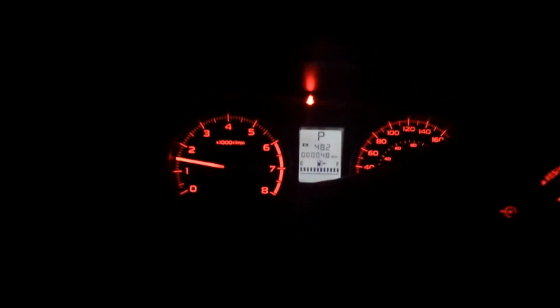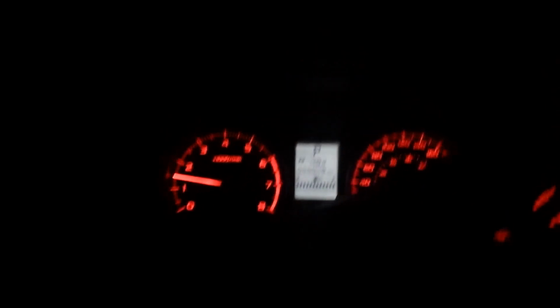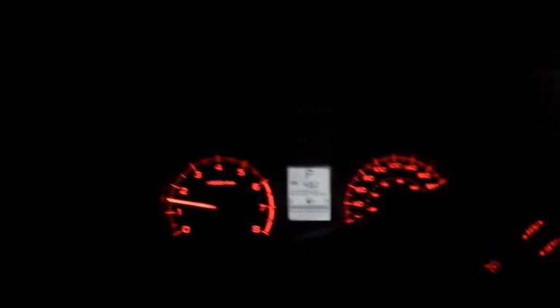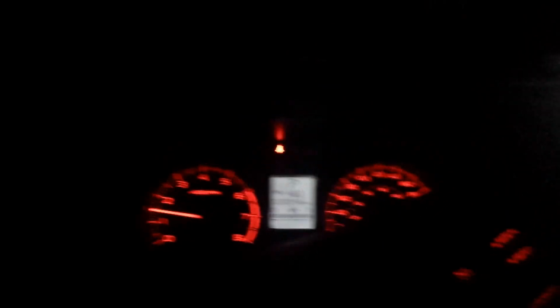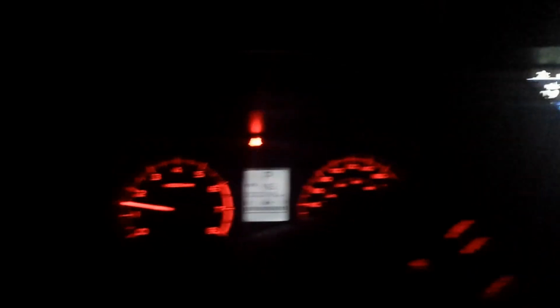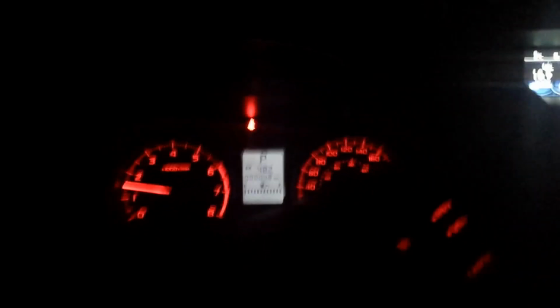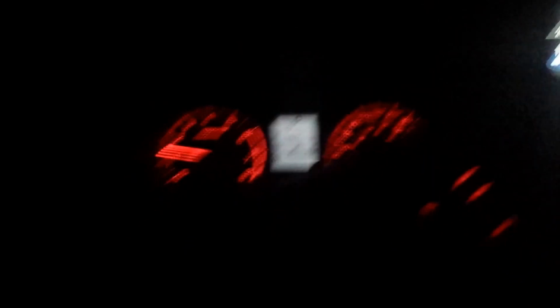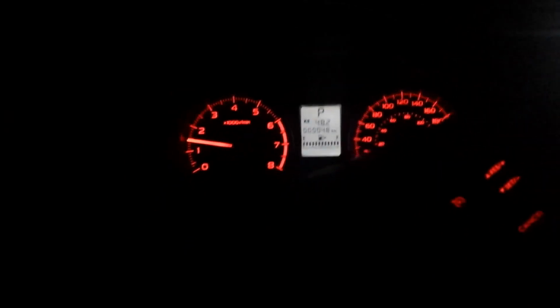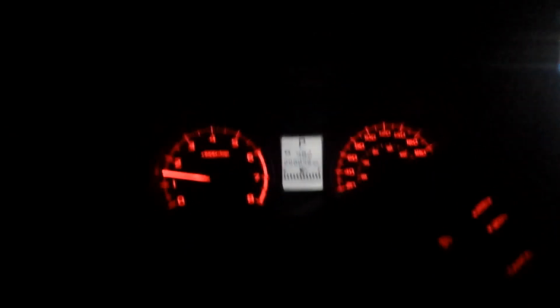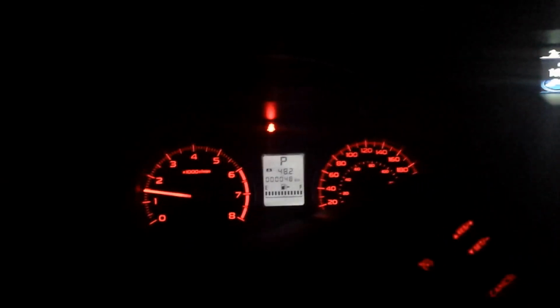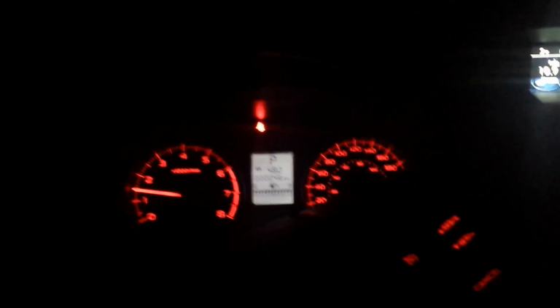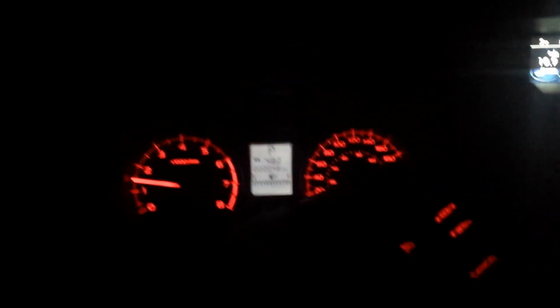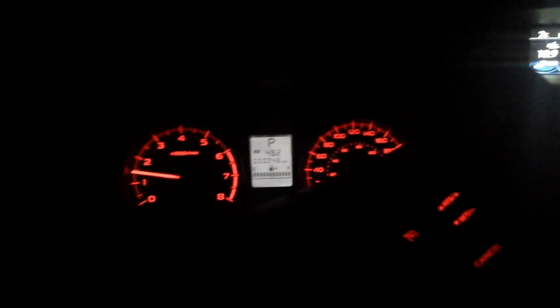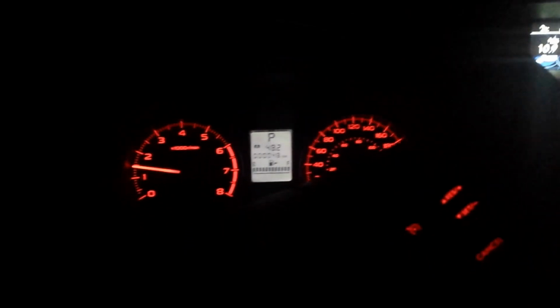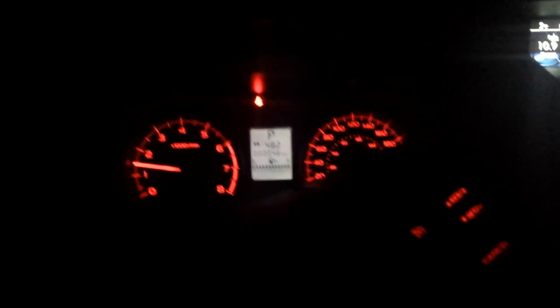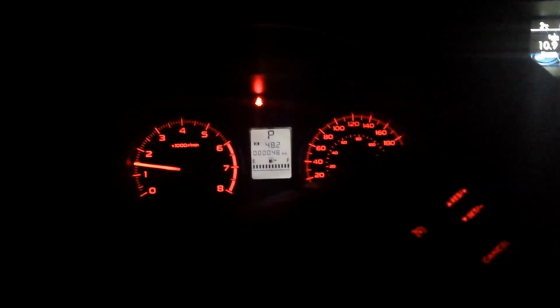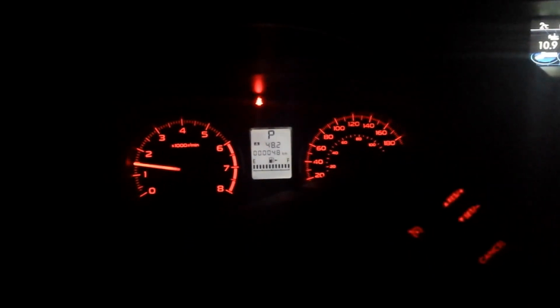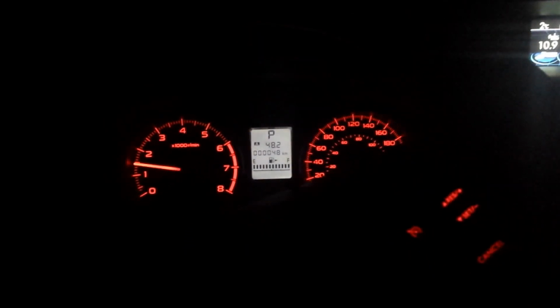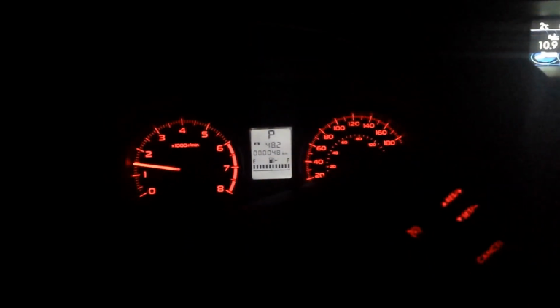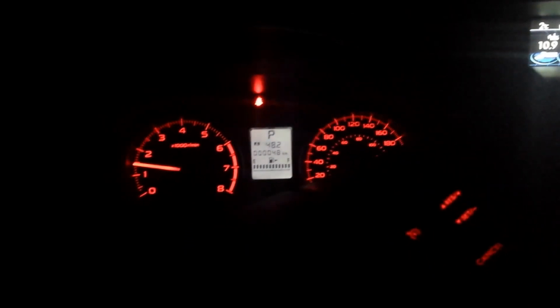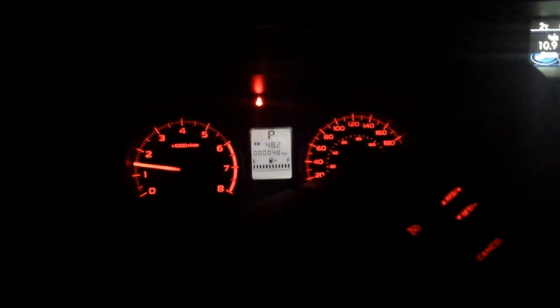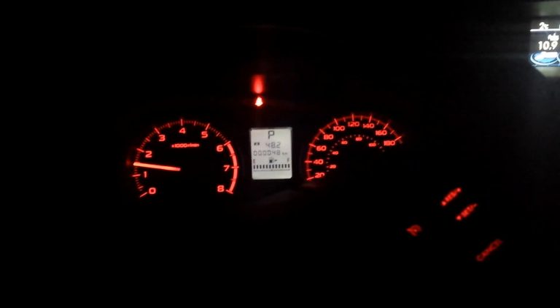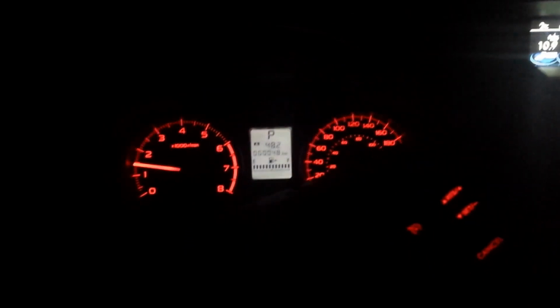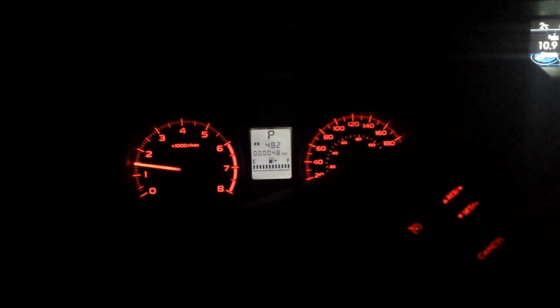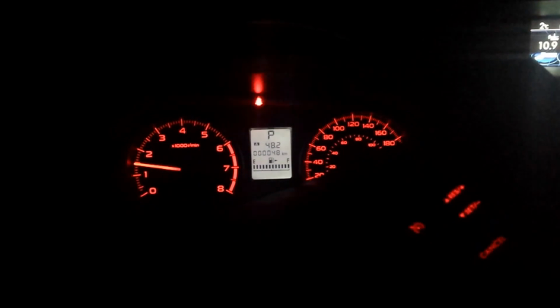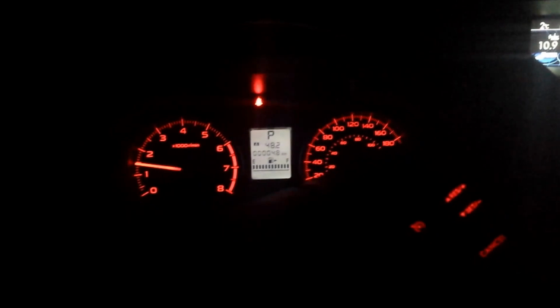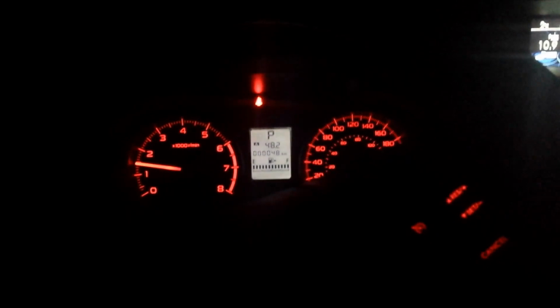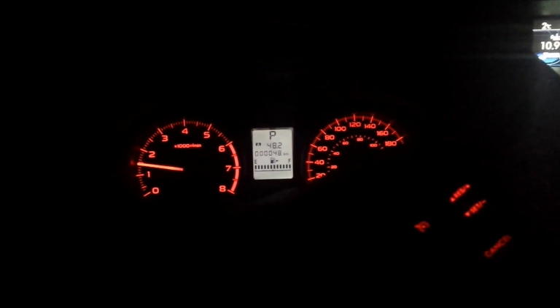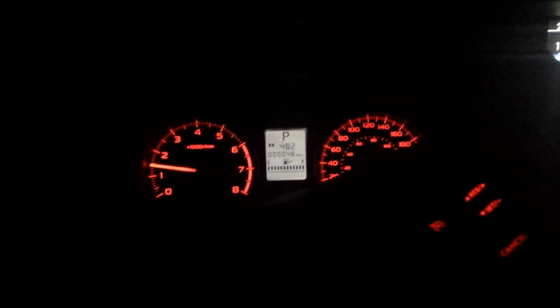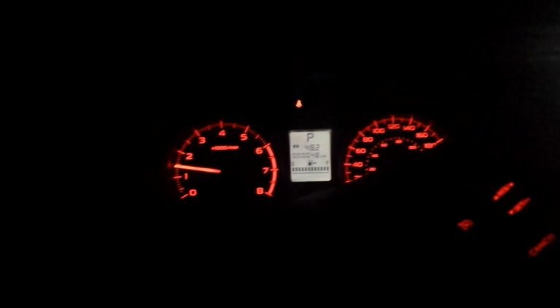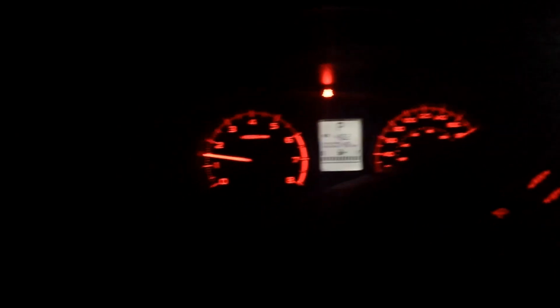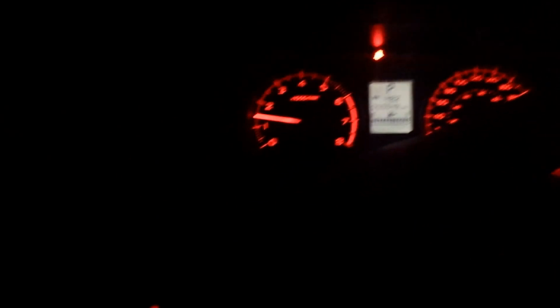You should always do that when you buy a car. Not only try it out during the day but try it out at night — see how the lights are.